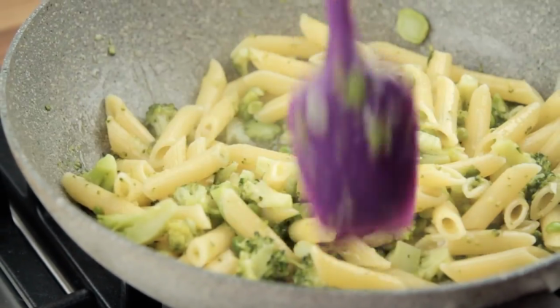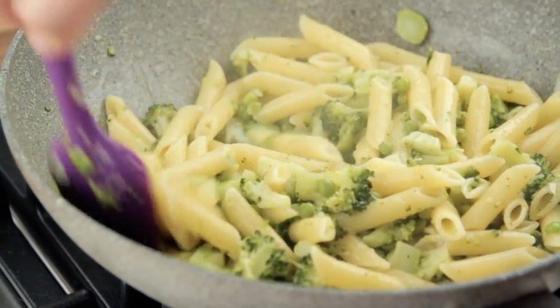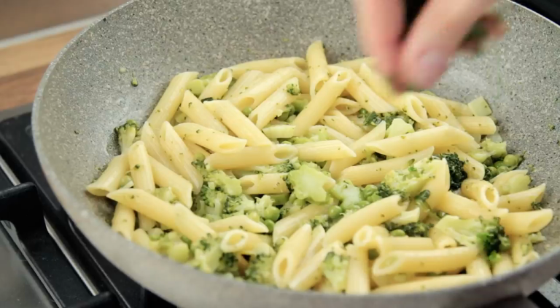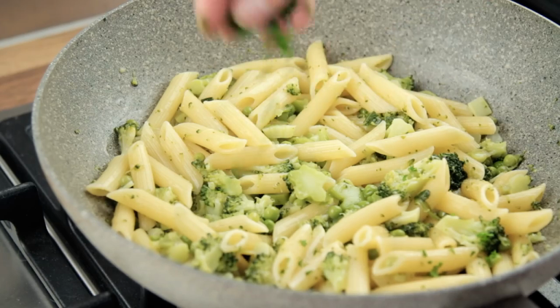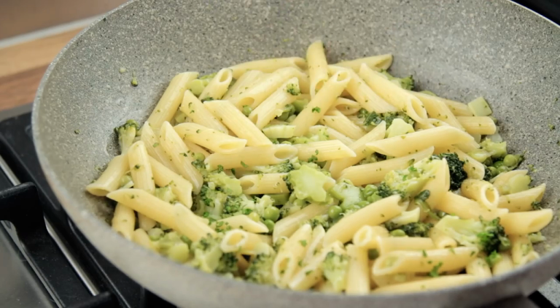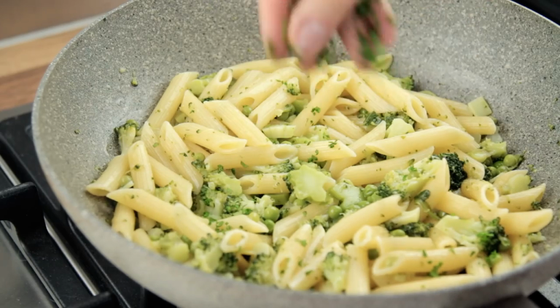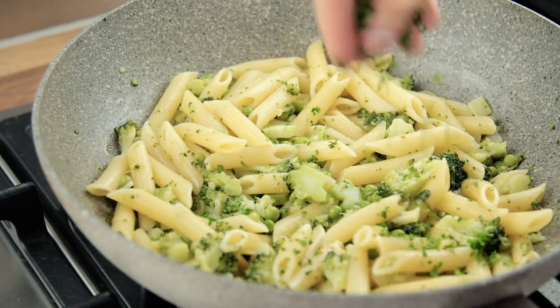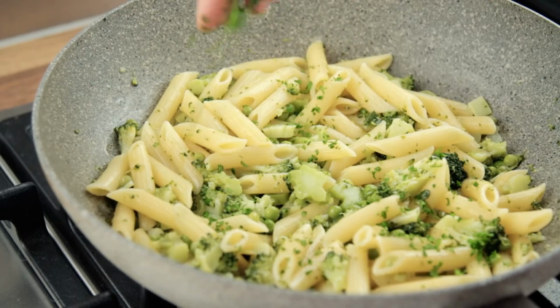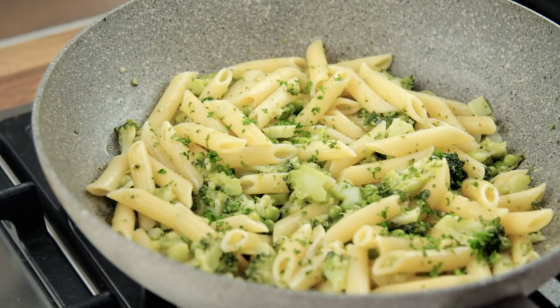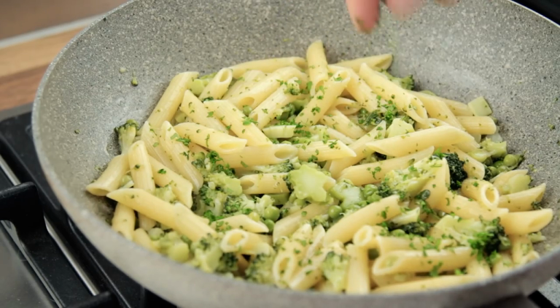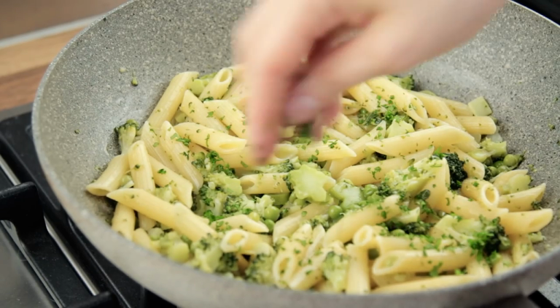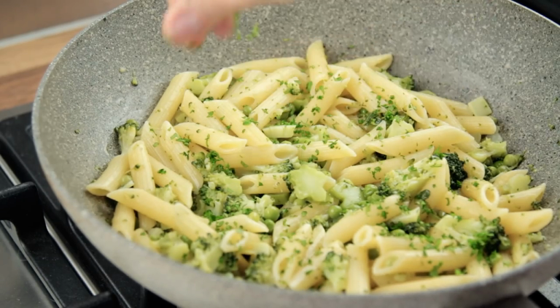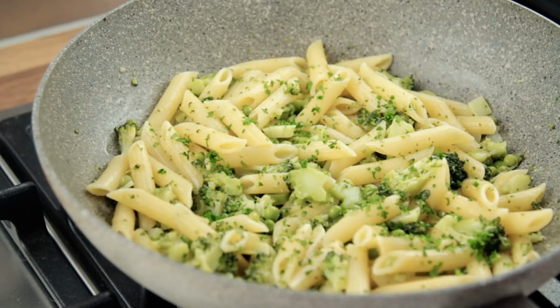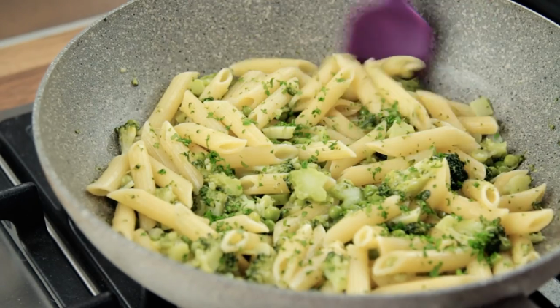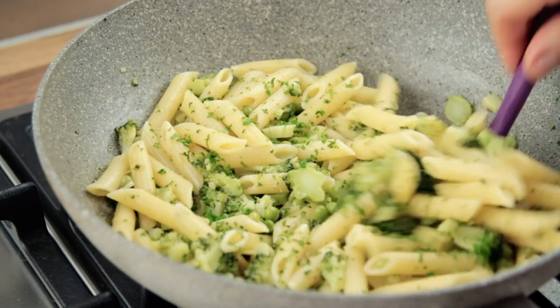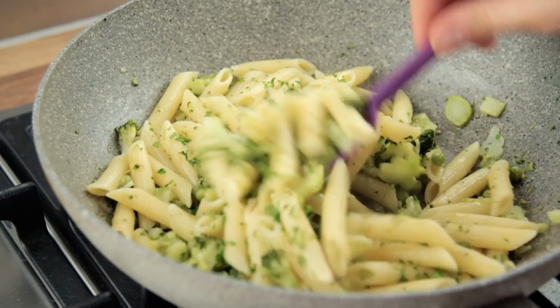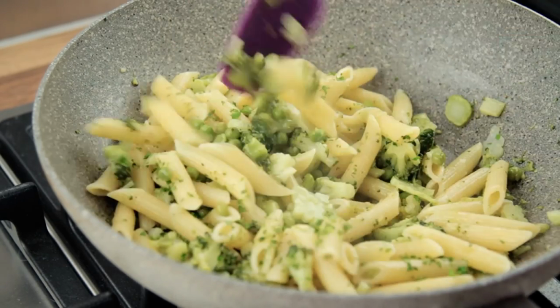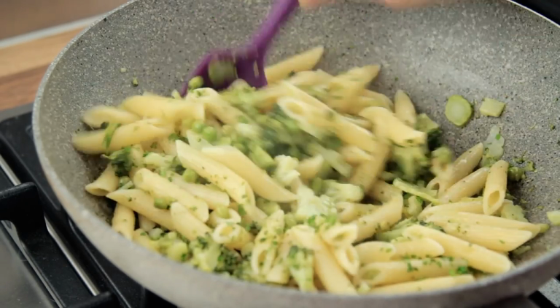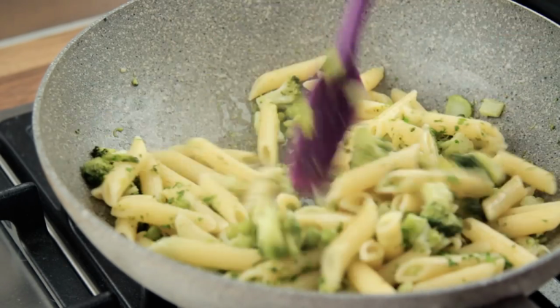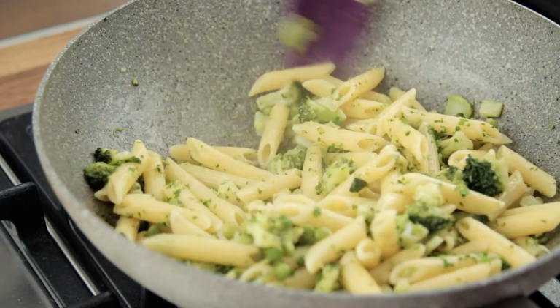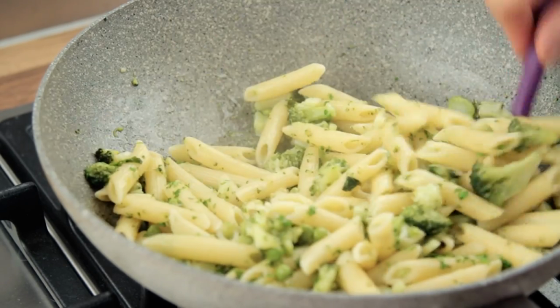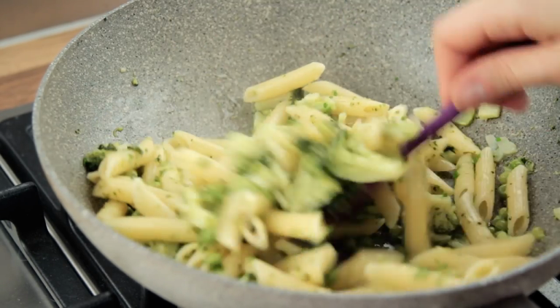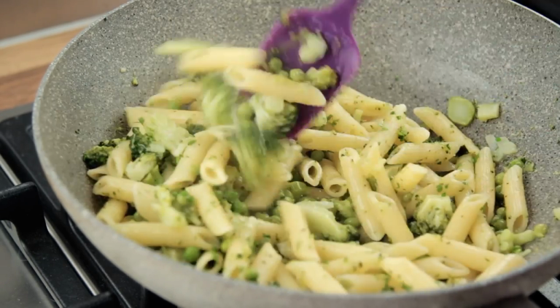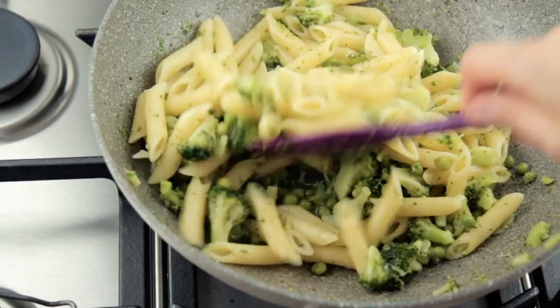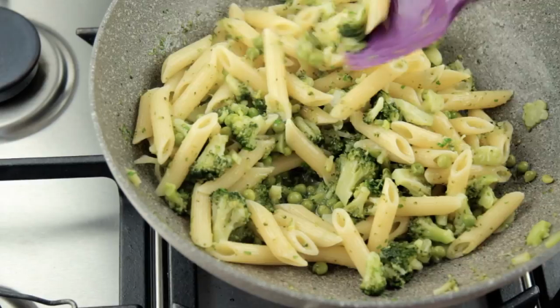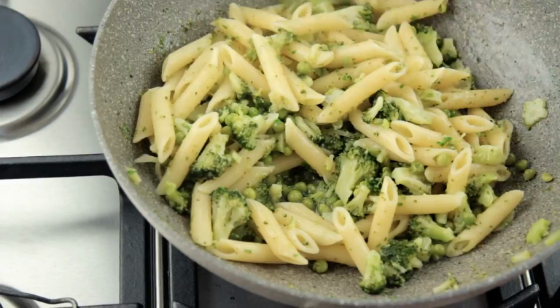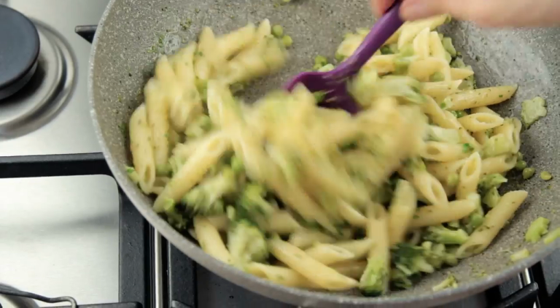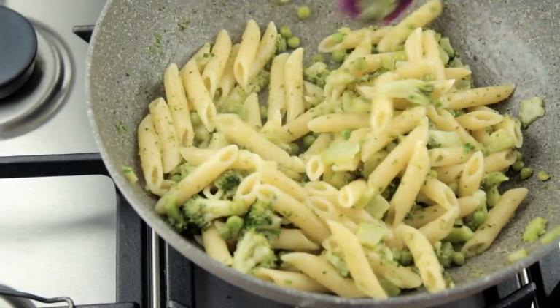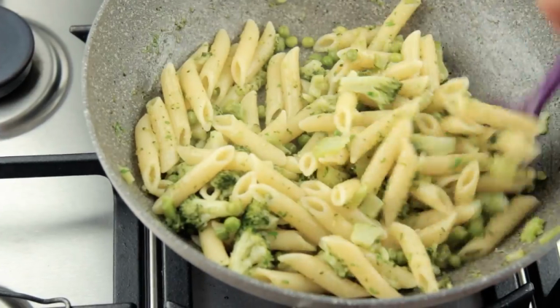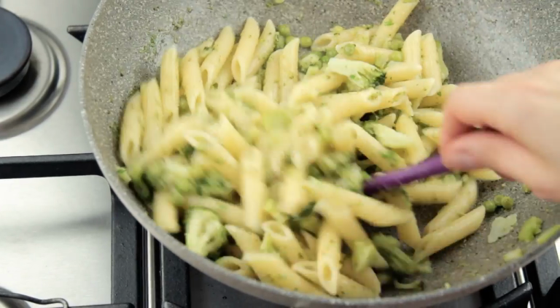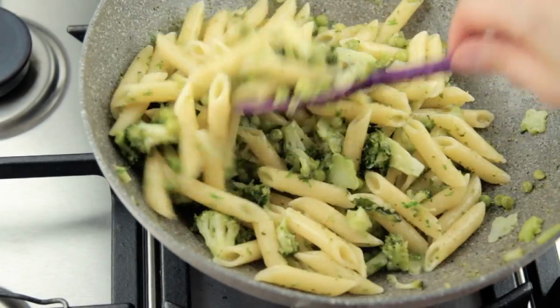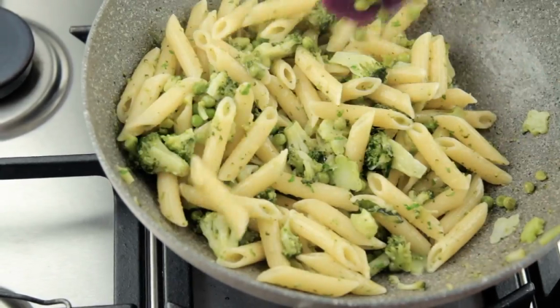Once the resting time is up, adjust salt to taste, sprinkle the pasta with some parsley if desired, stir one last time, and serve.